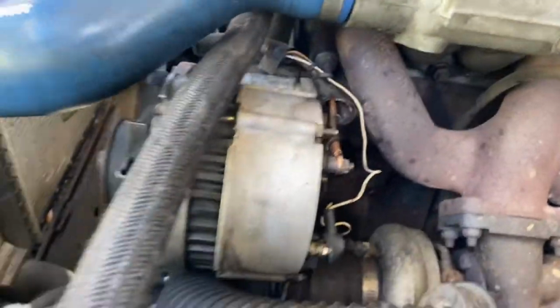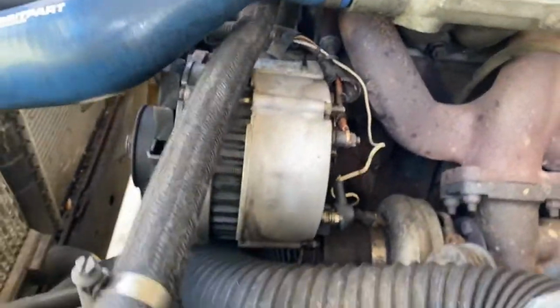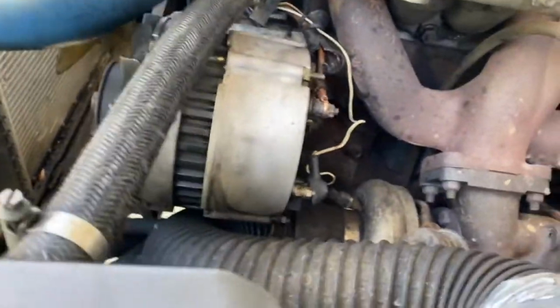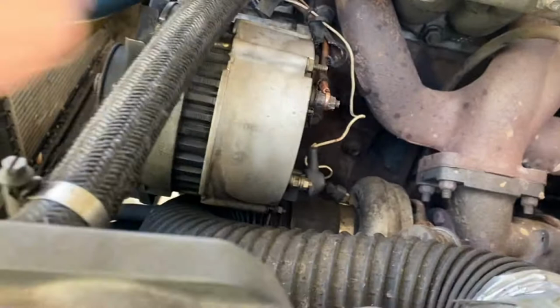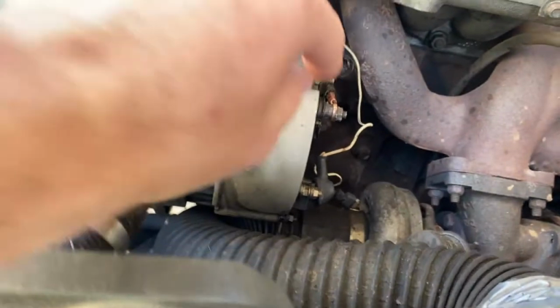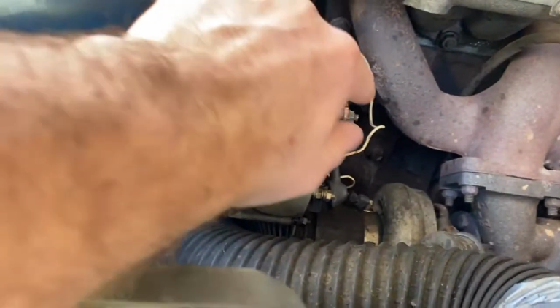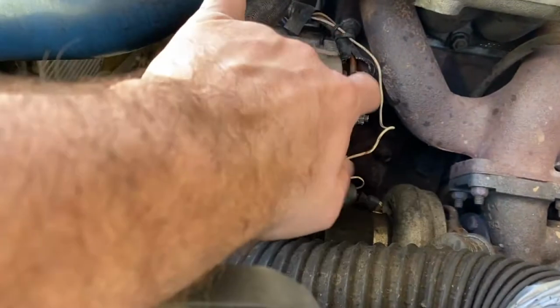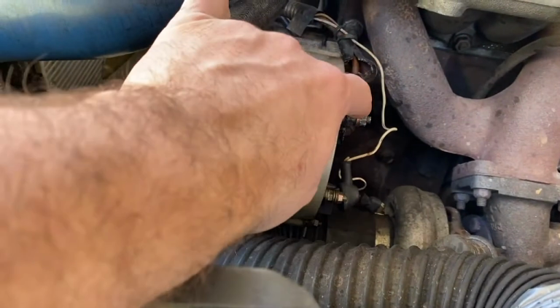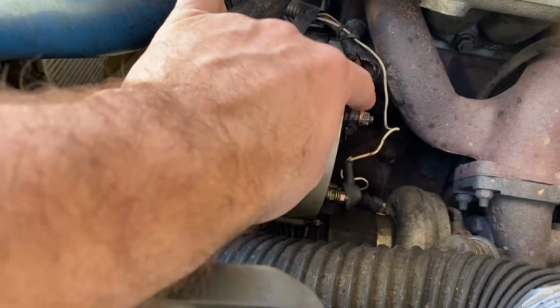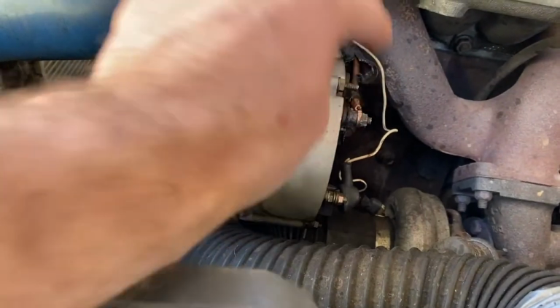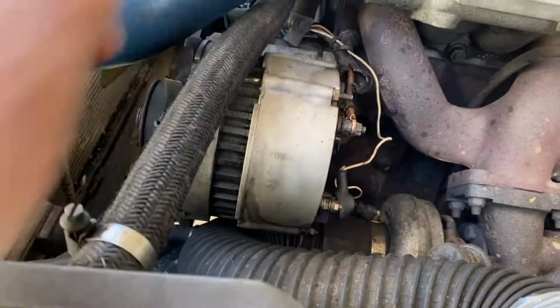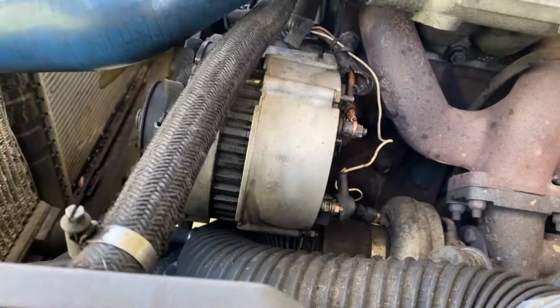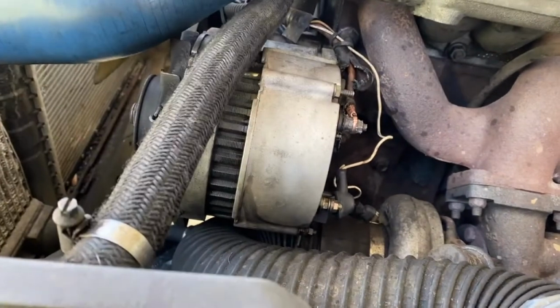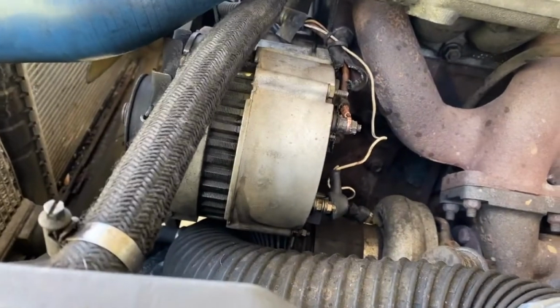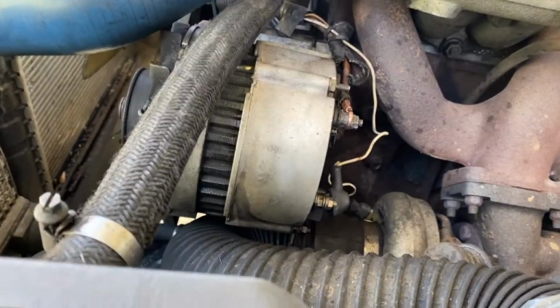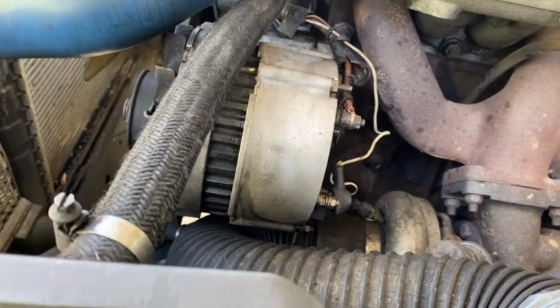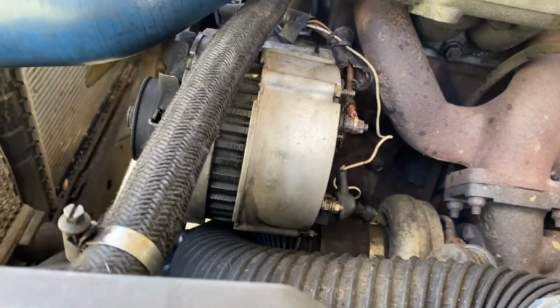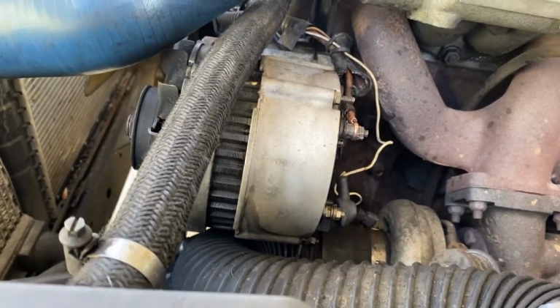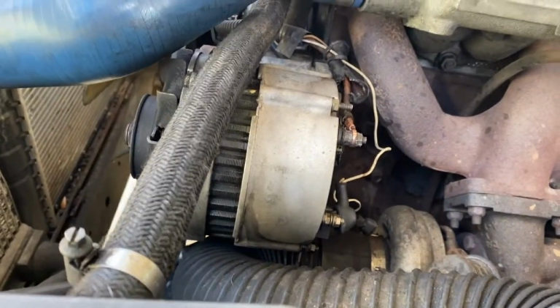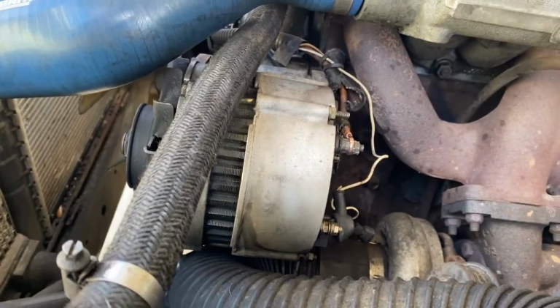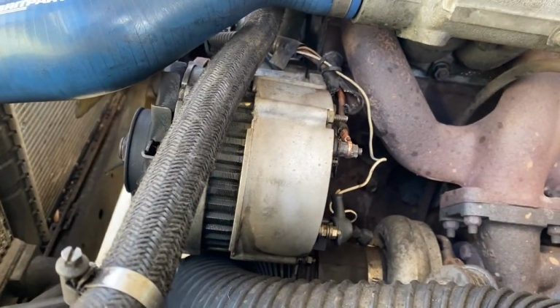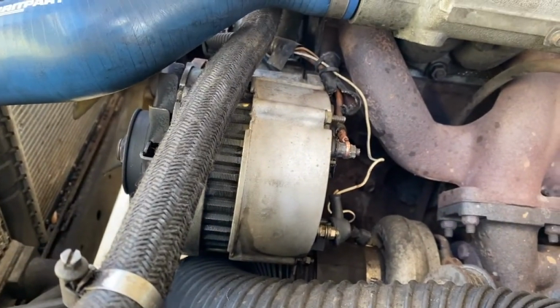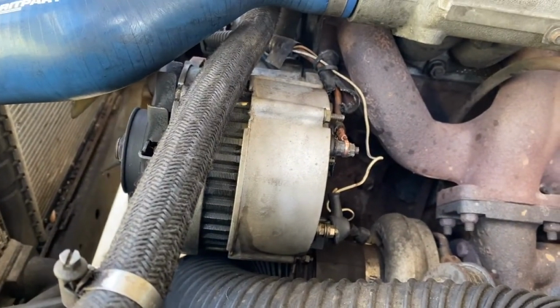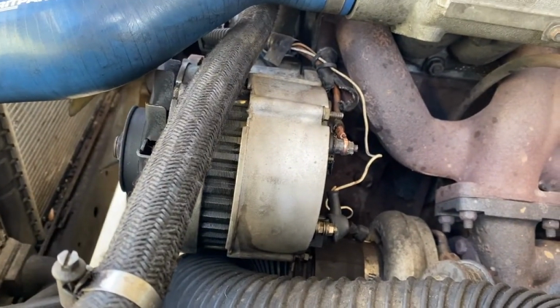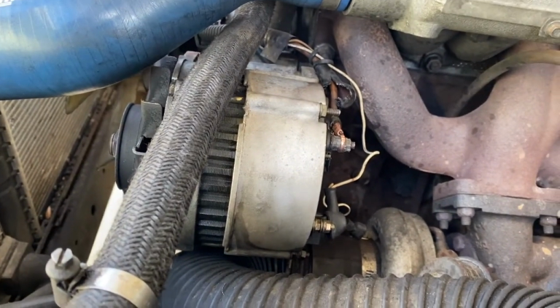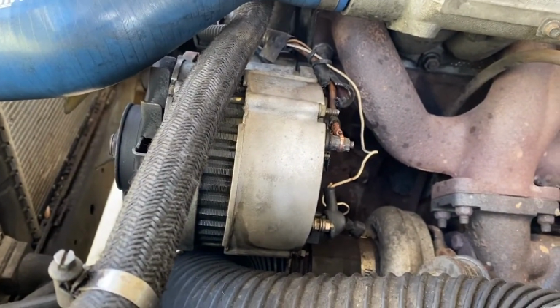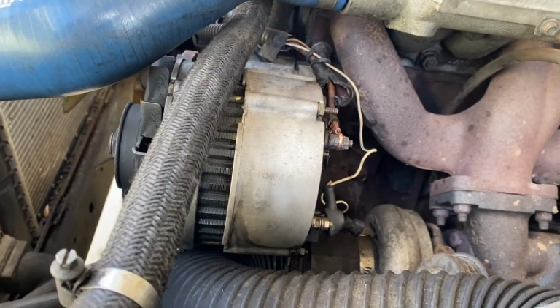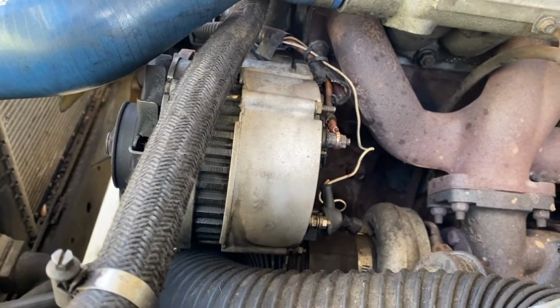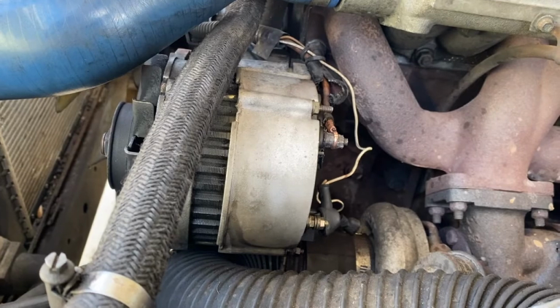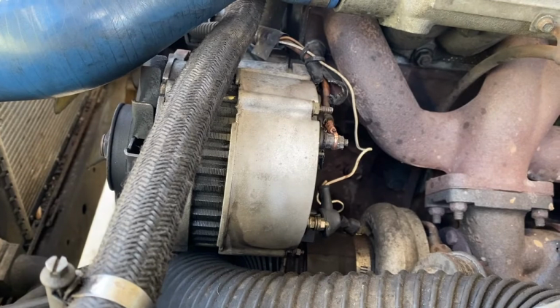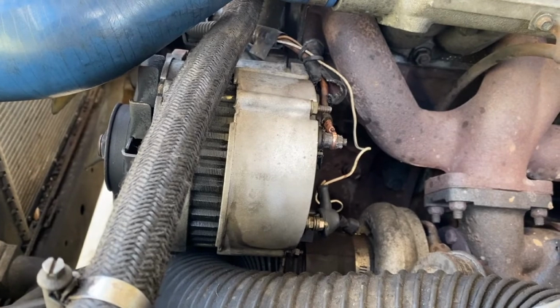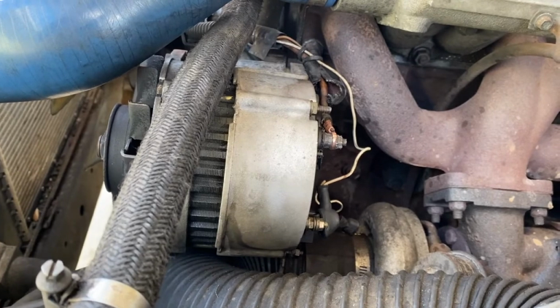I'm not going to take that off until I get the new alternator in, because if that doesn't go back on, then I'm screwed and the truck's parked until I need to get to work.